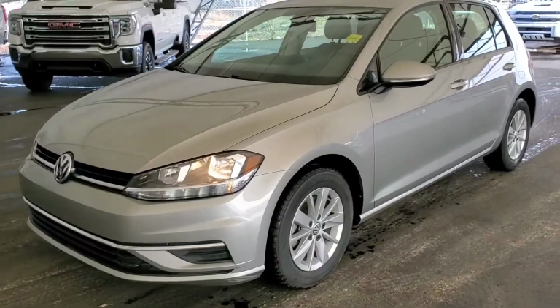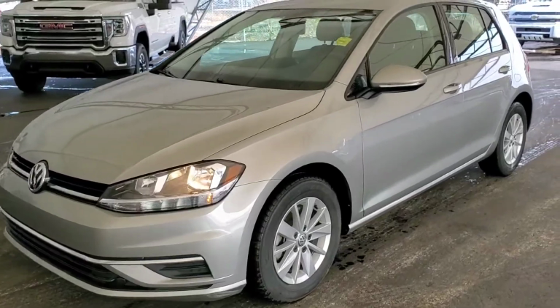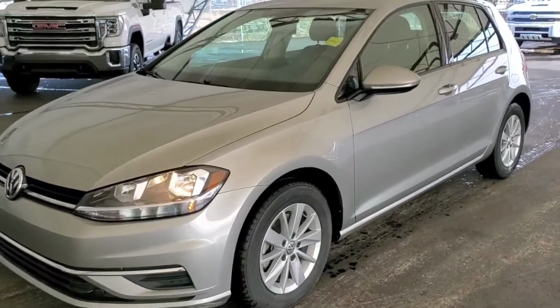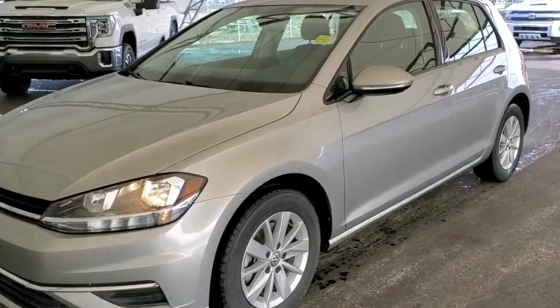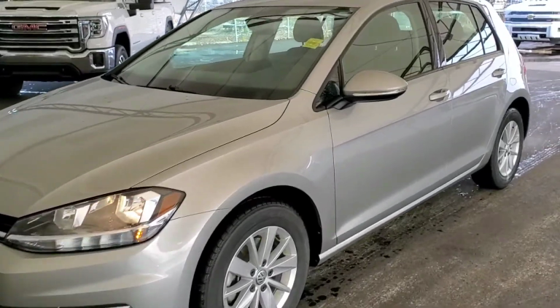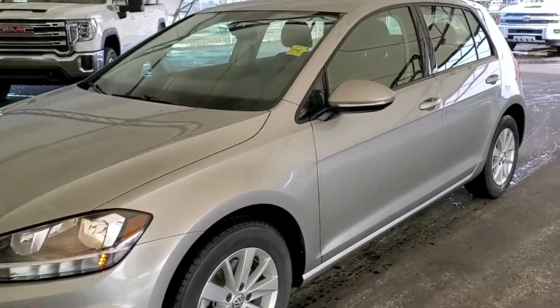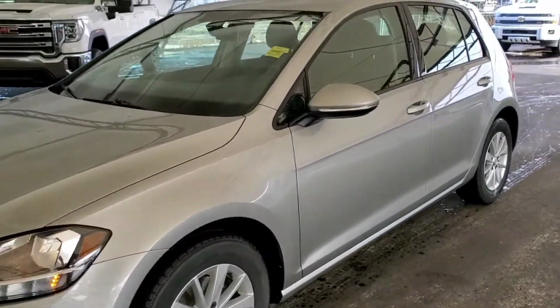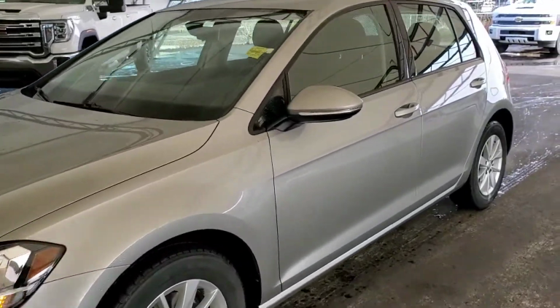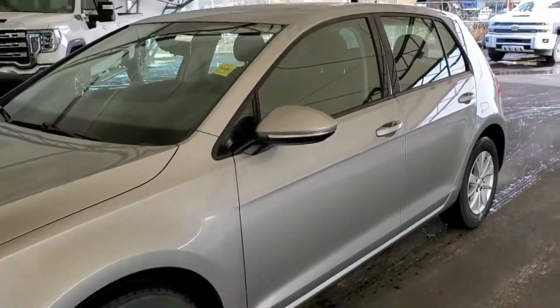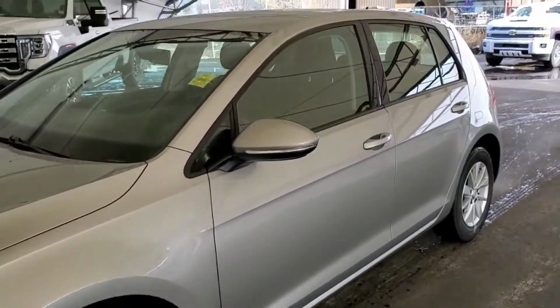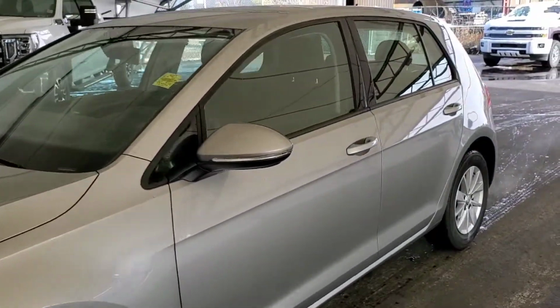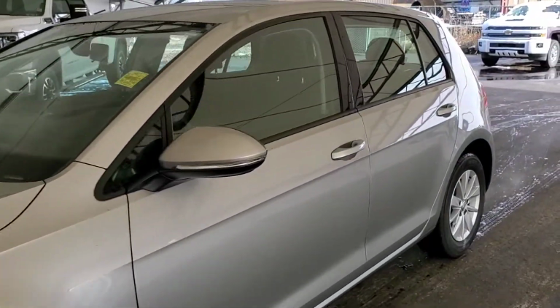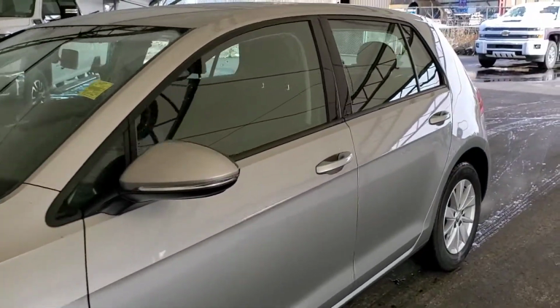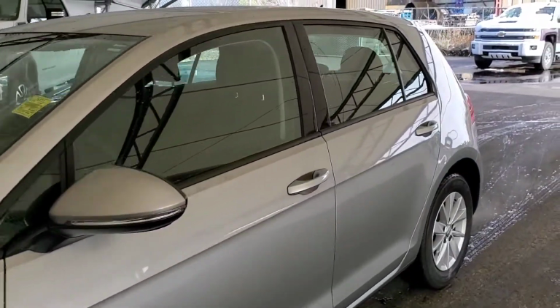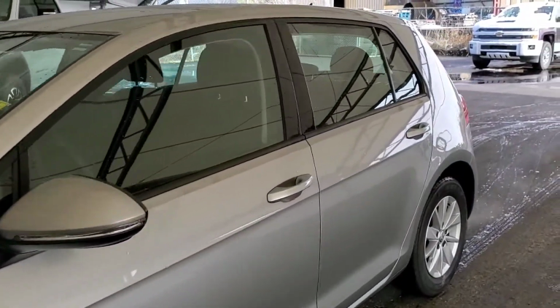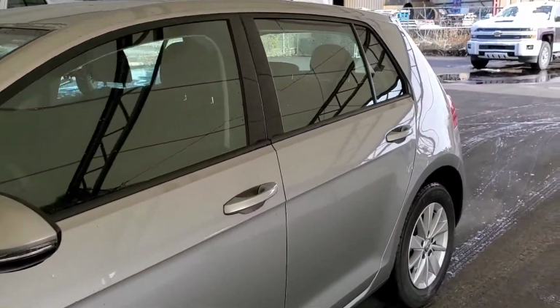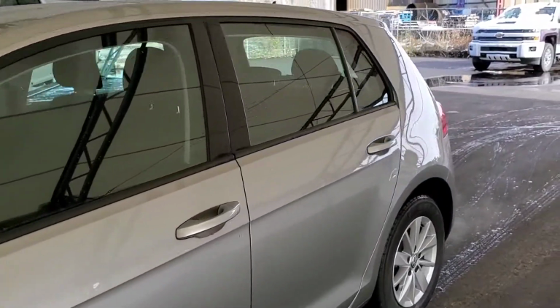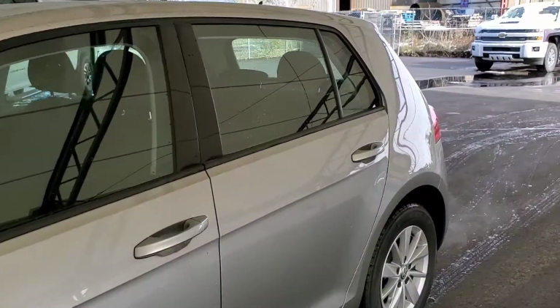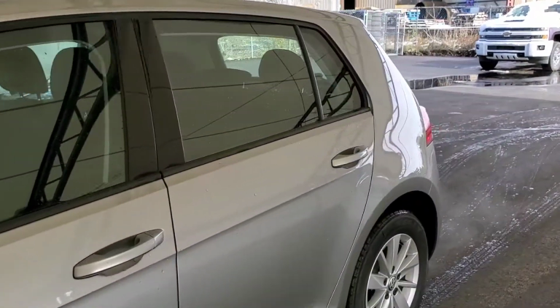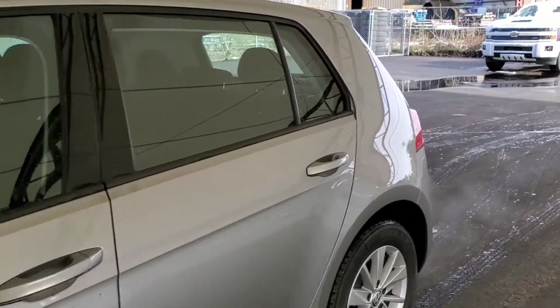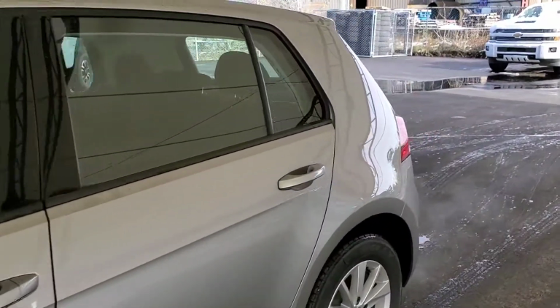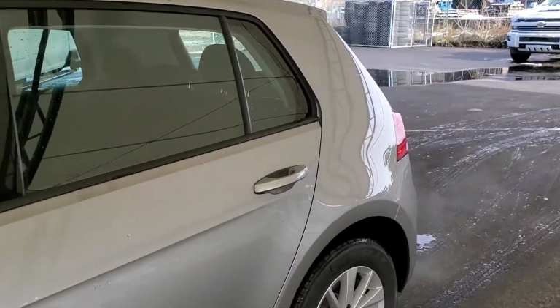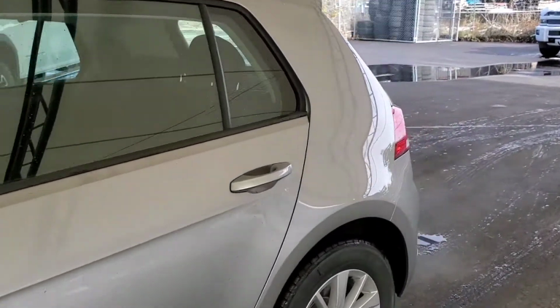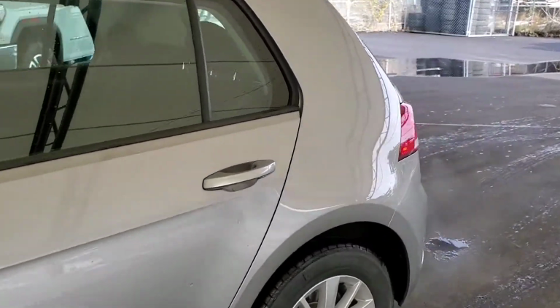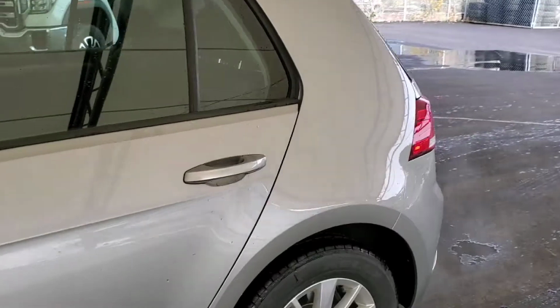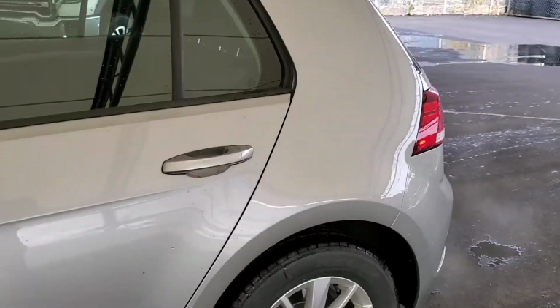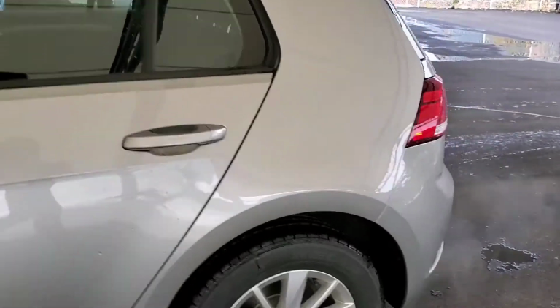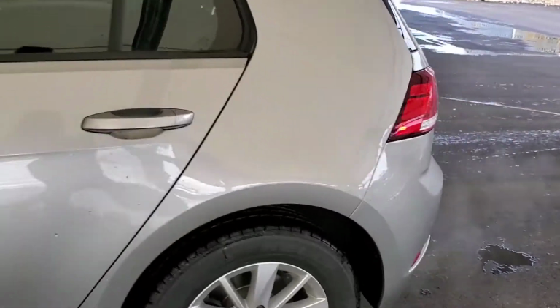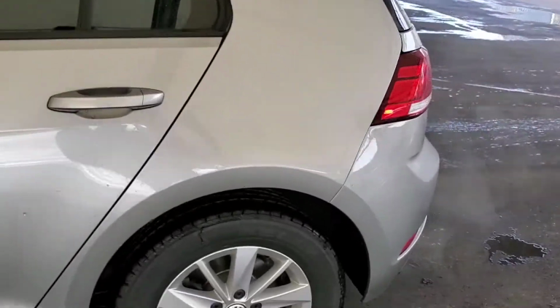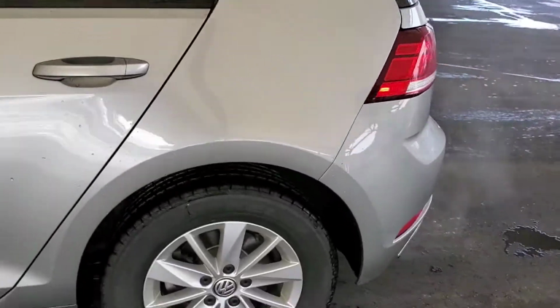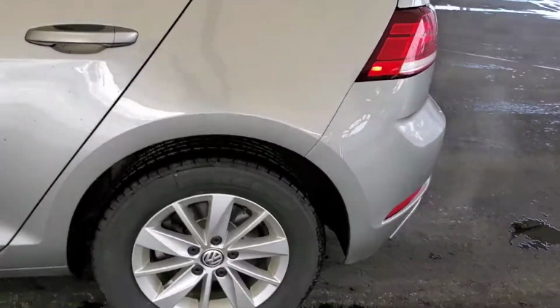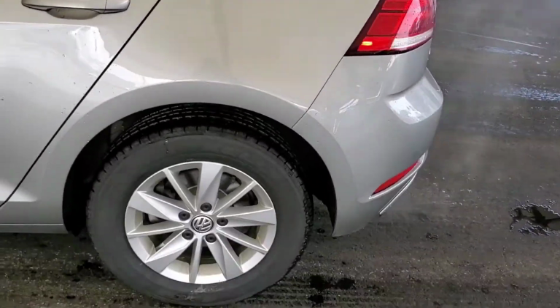Welcome to Davis Chevrolet. This is a pre-owned 2019 Volkswagen Golf in Silver.